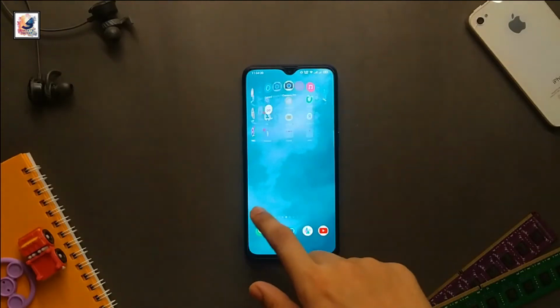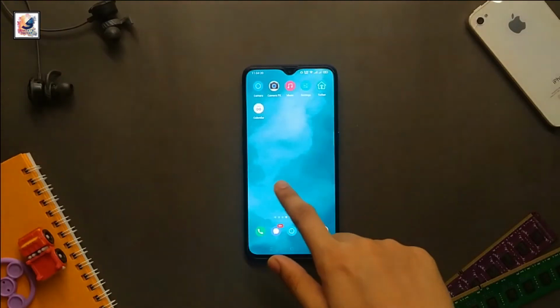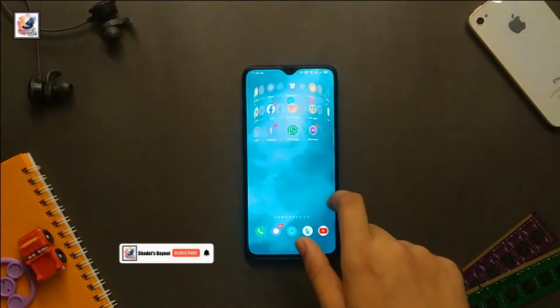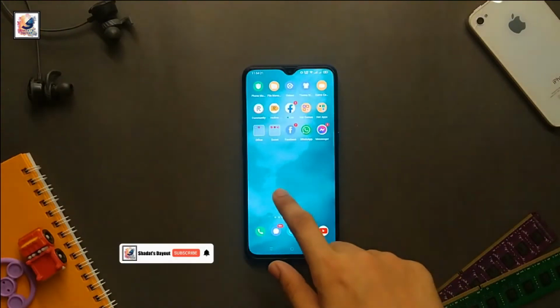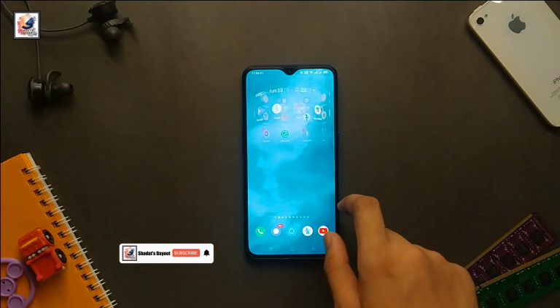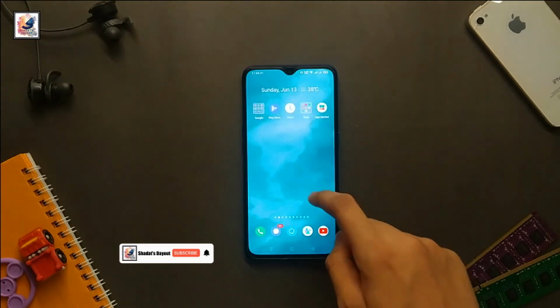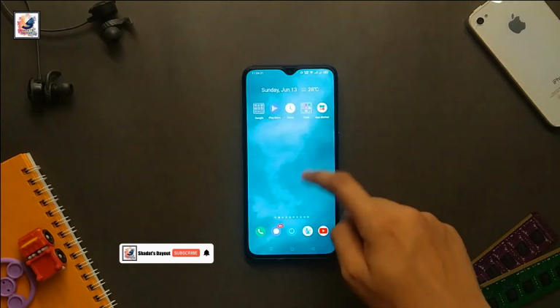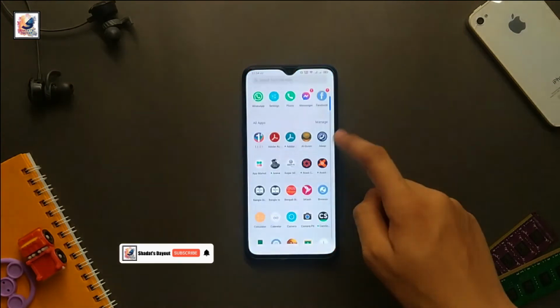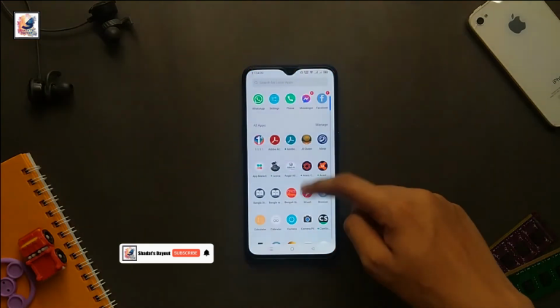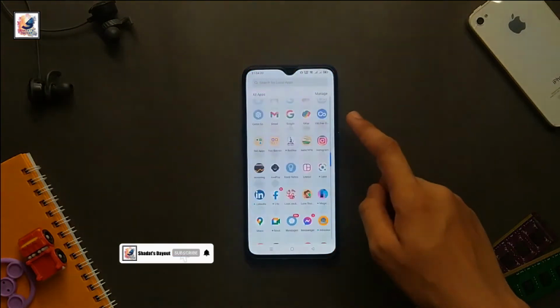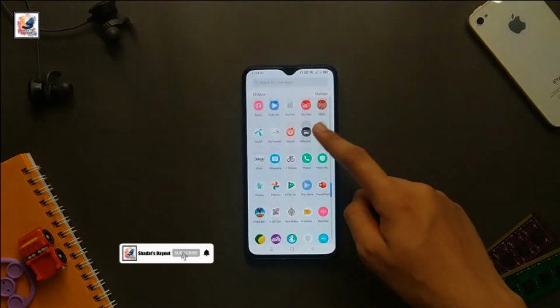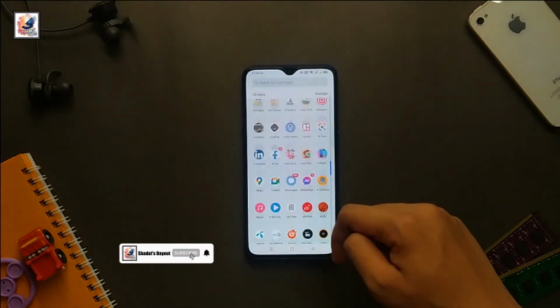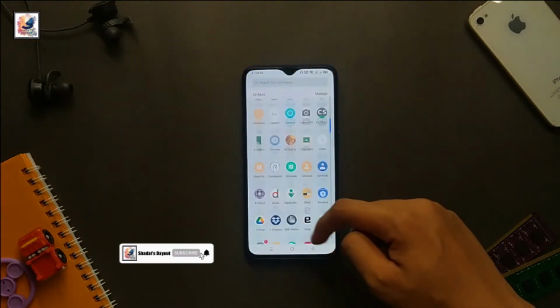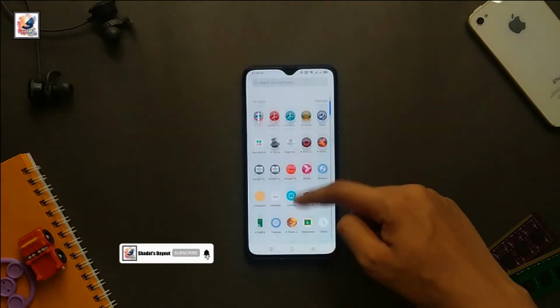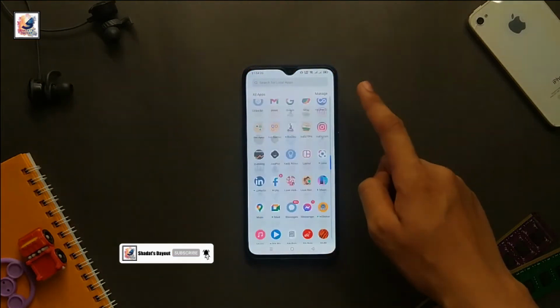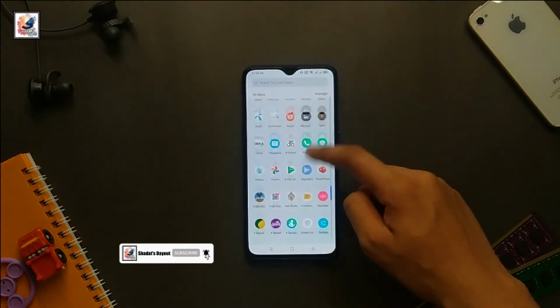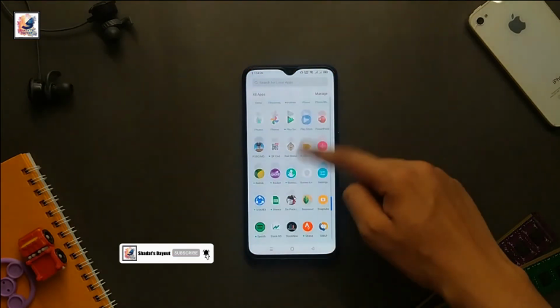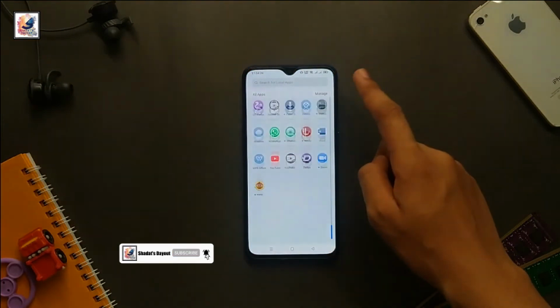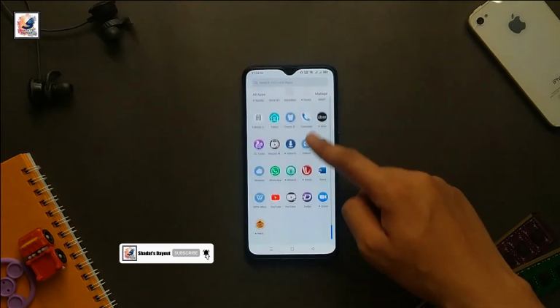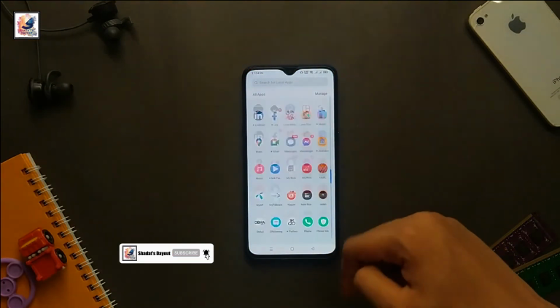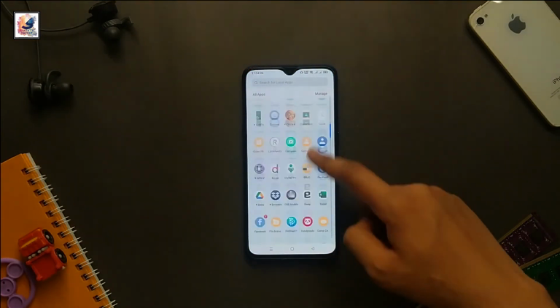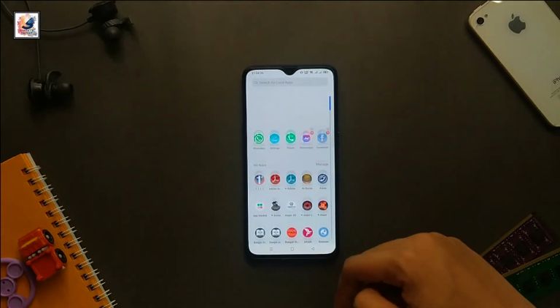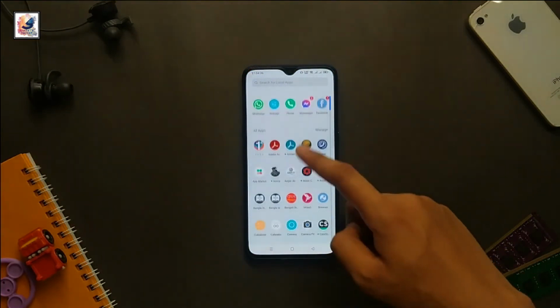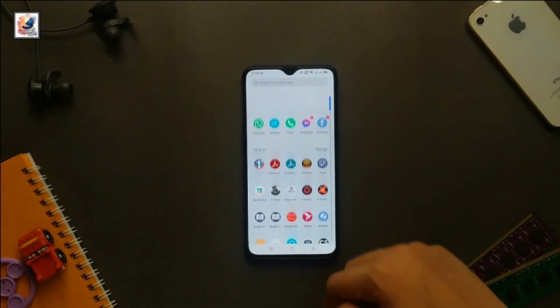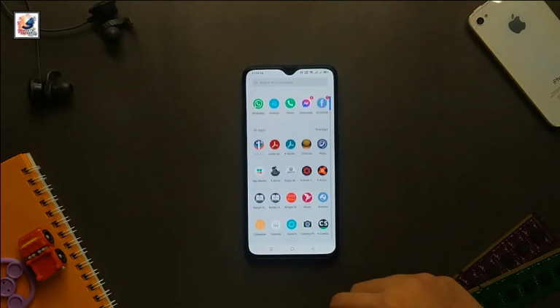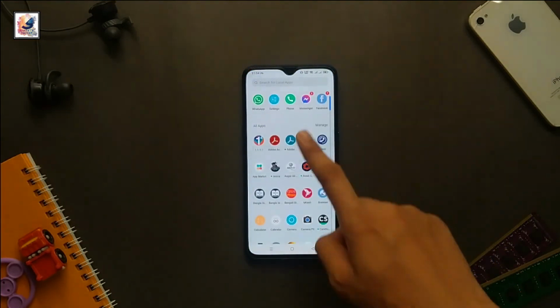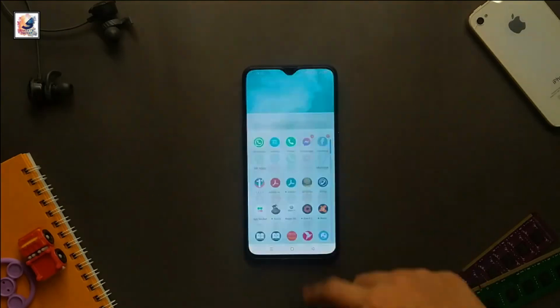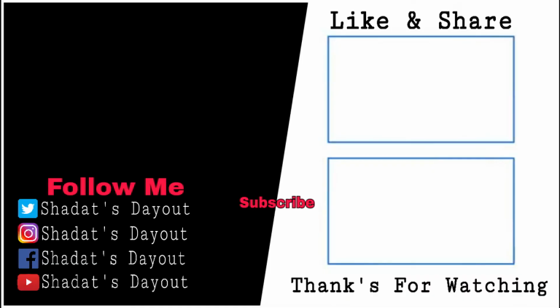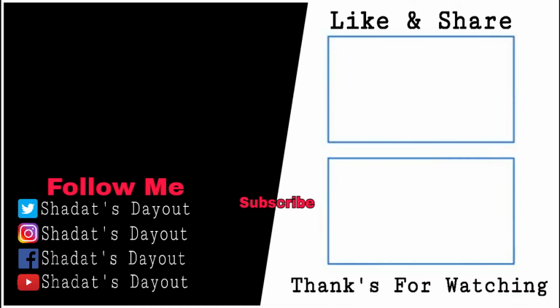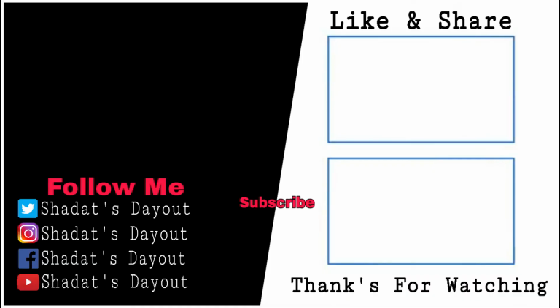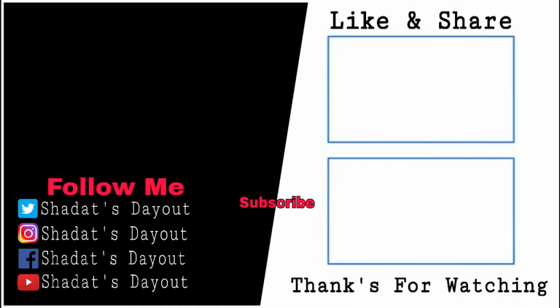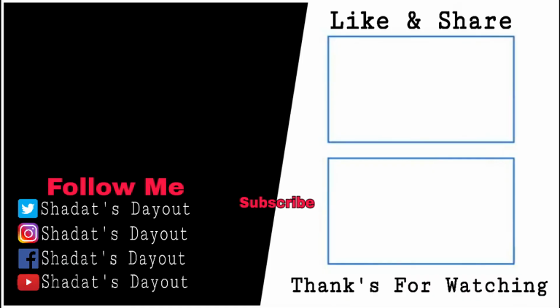Okay, that's today's video. I hope you guys like this video. If you like this video, please like, share, and subscribe. See you in the next video. I'm Shahadat from Shadat's Dayout.